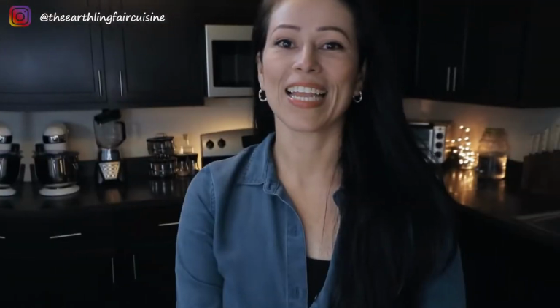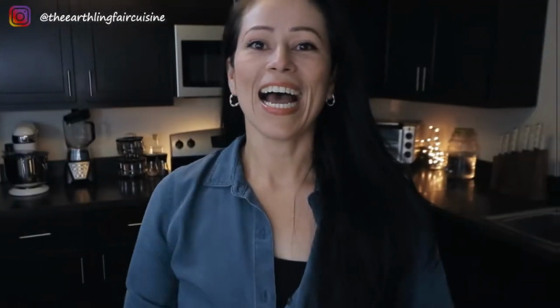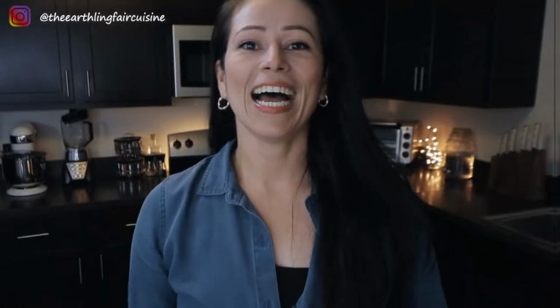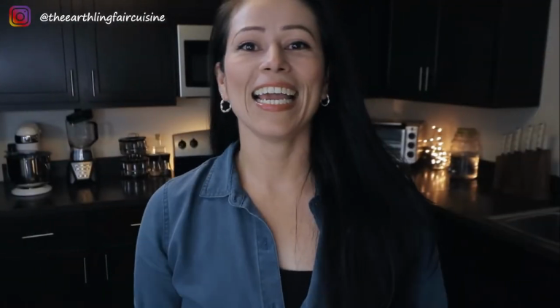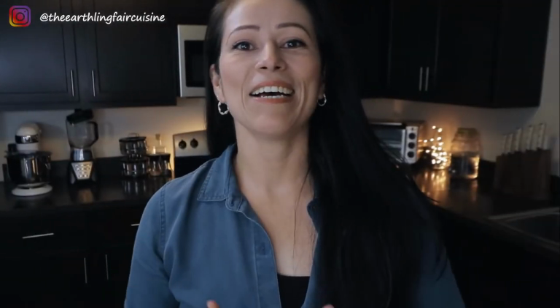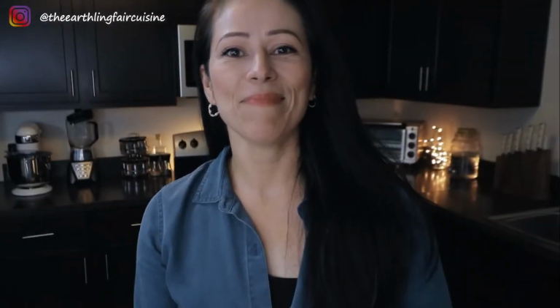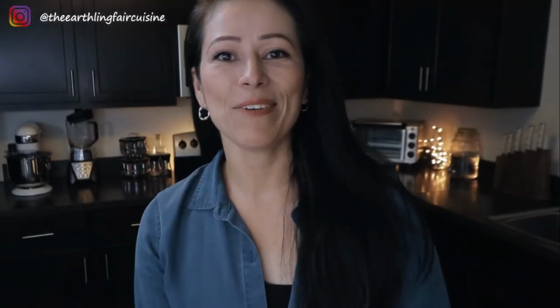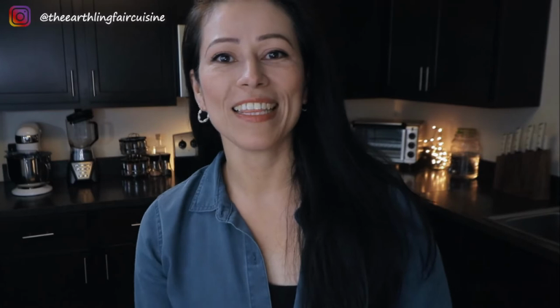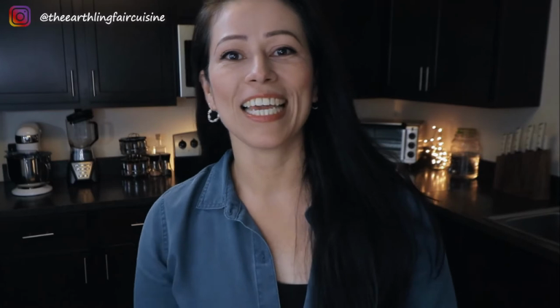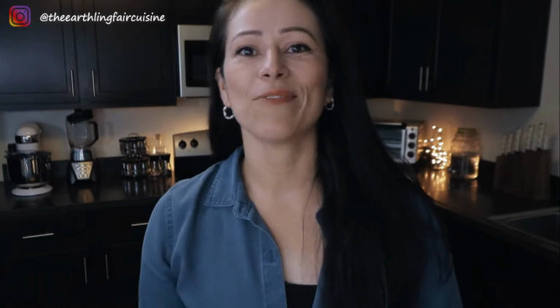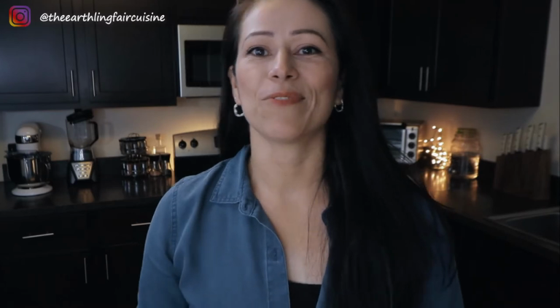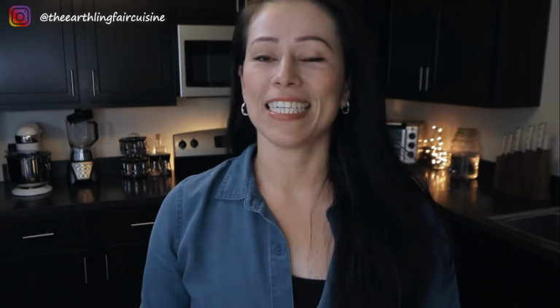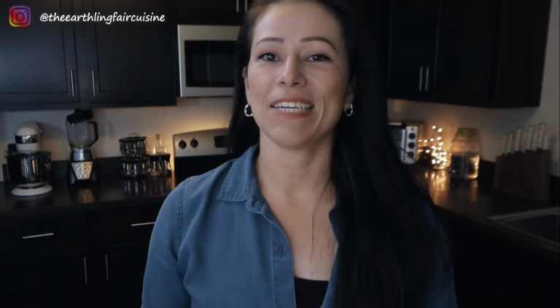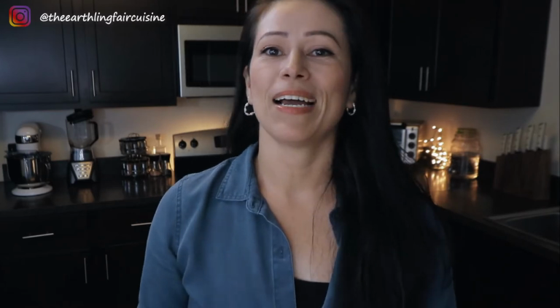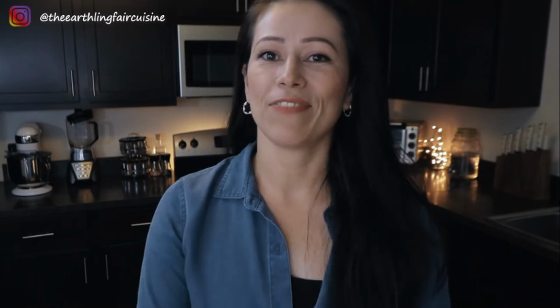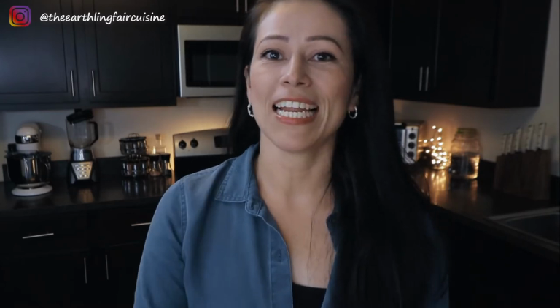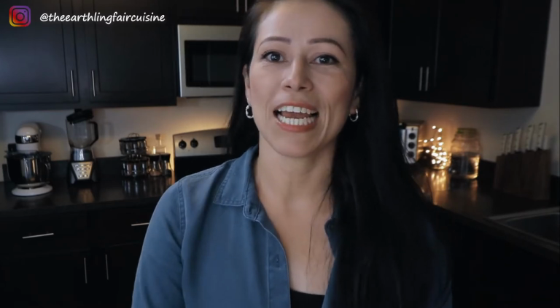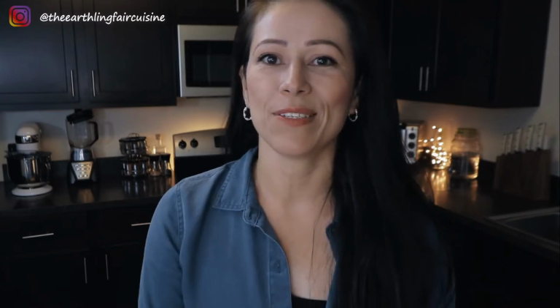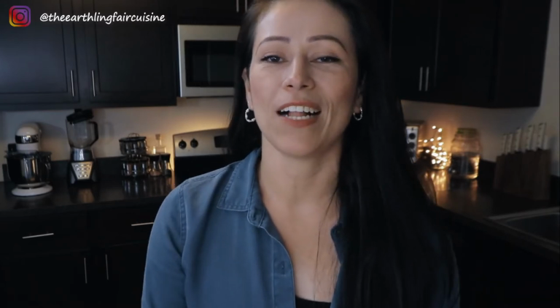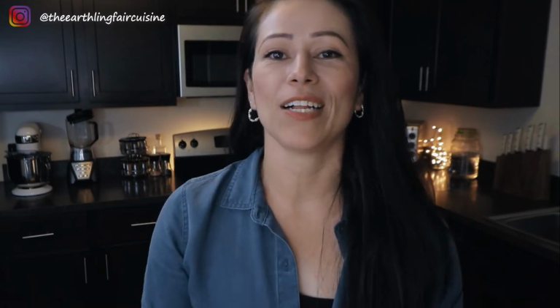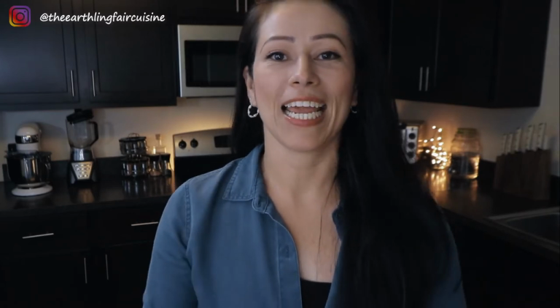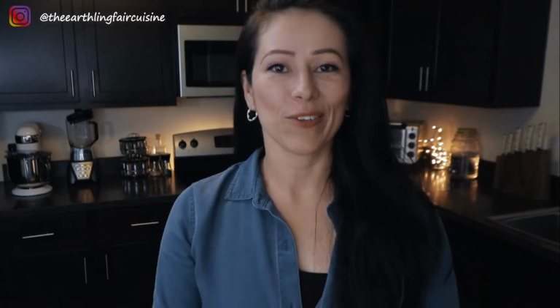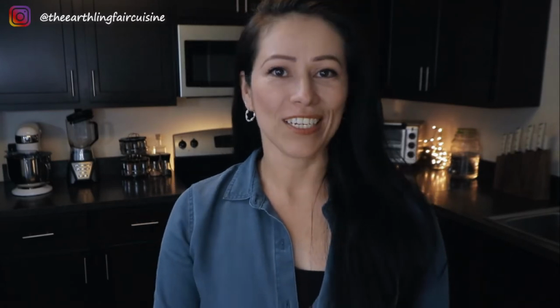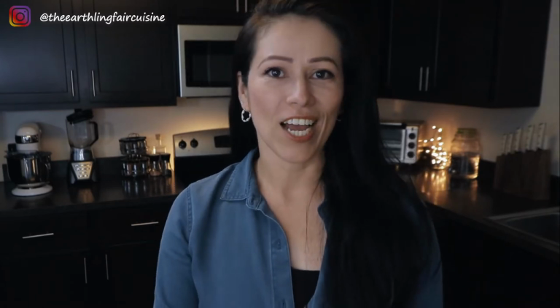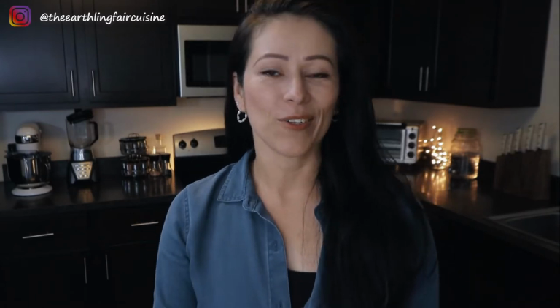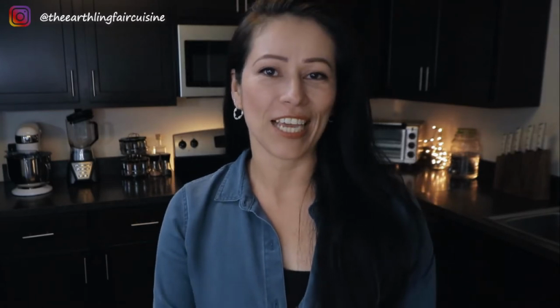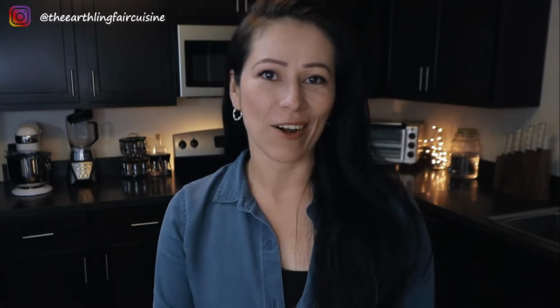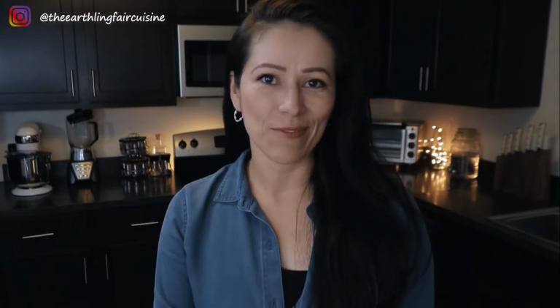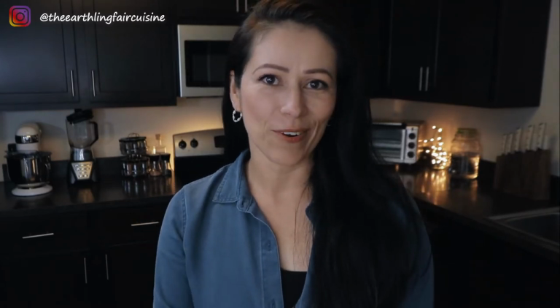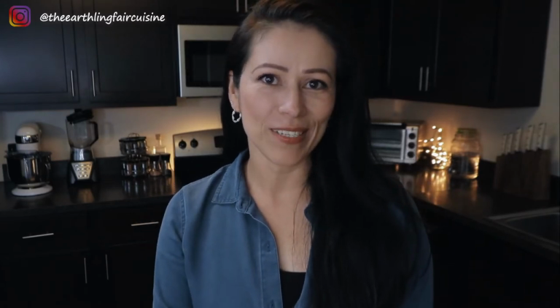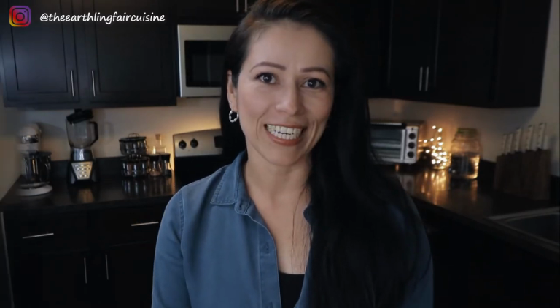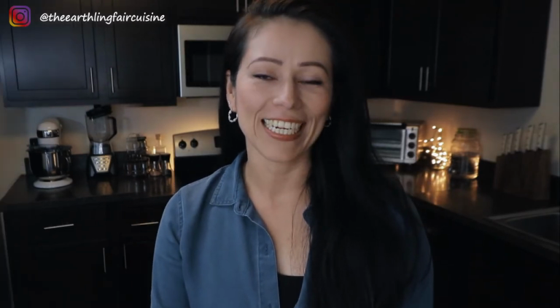Hi, I'm Ingrid. Thank you for visiting my vegan lifestyle and cooking channel, The Early Fair Cuisine.